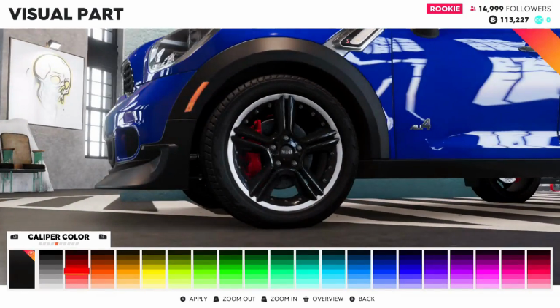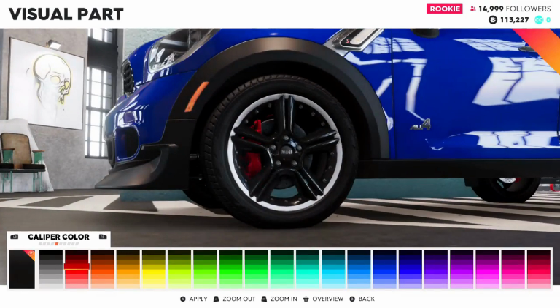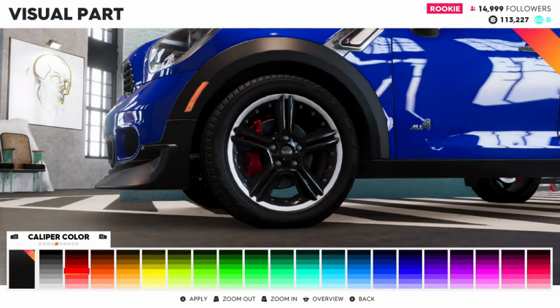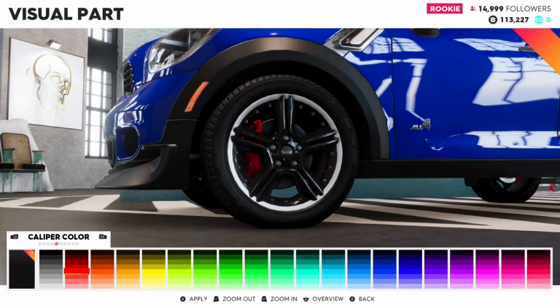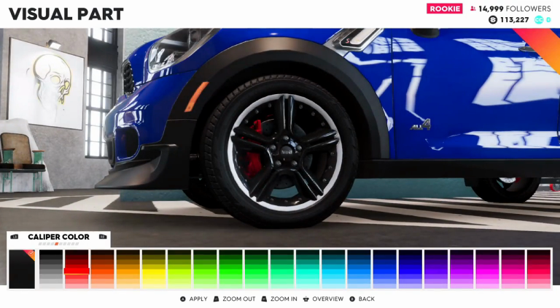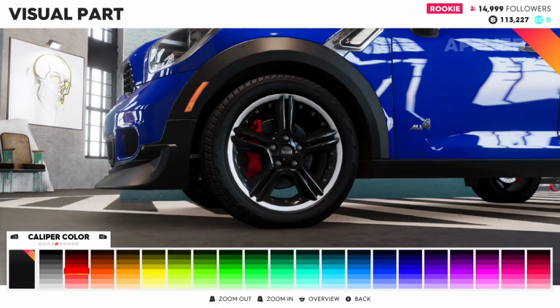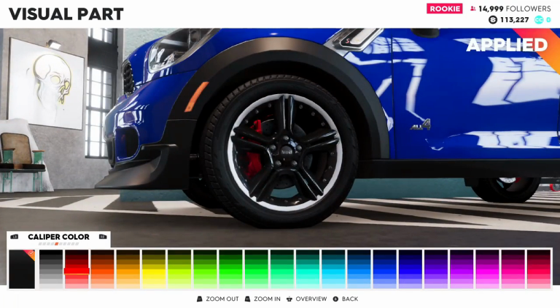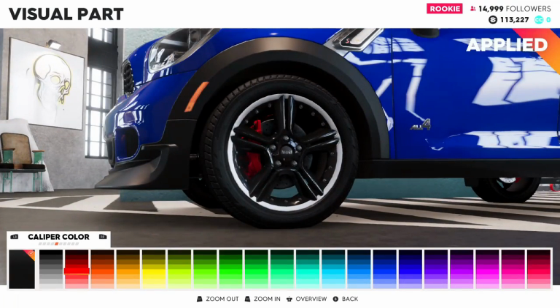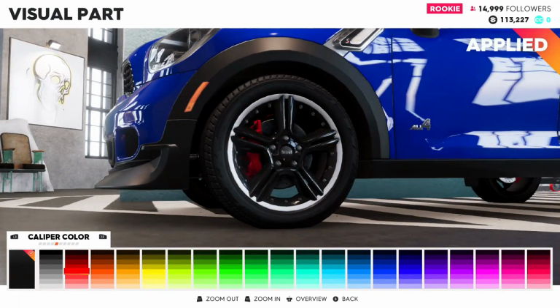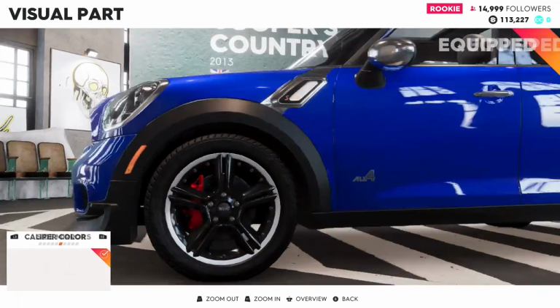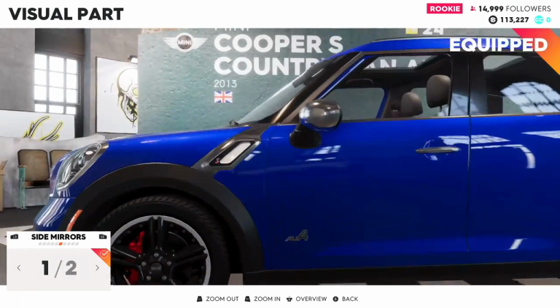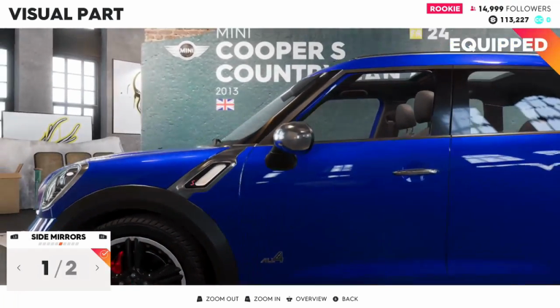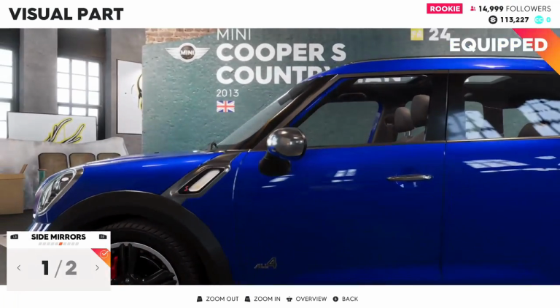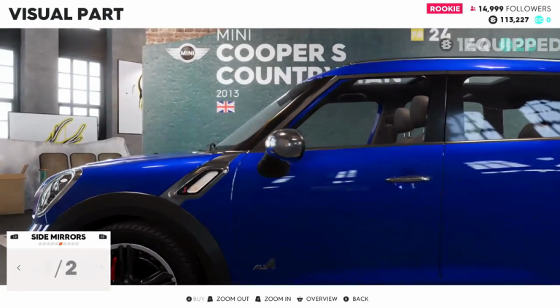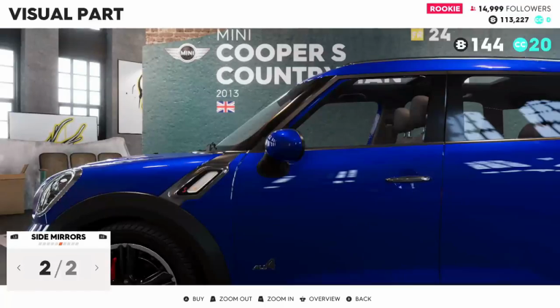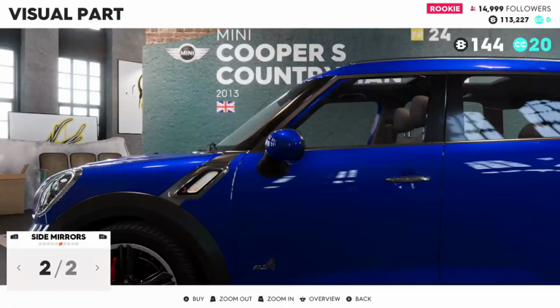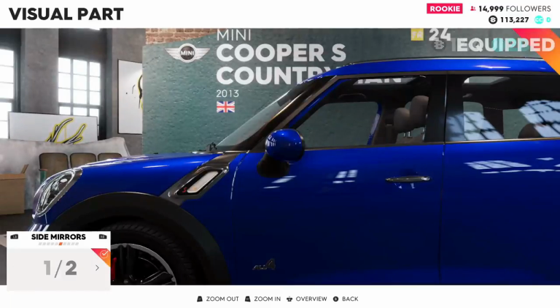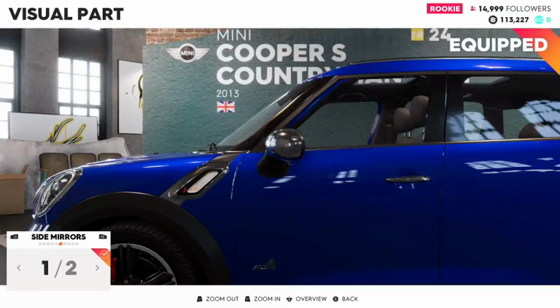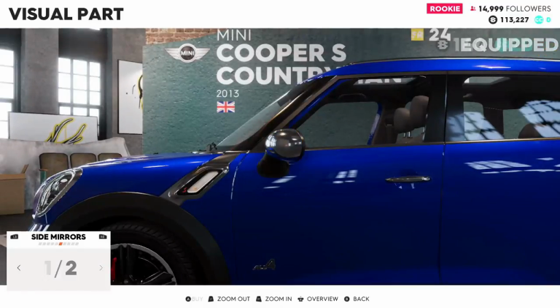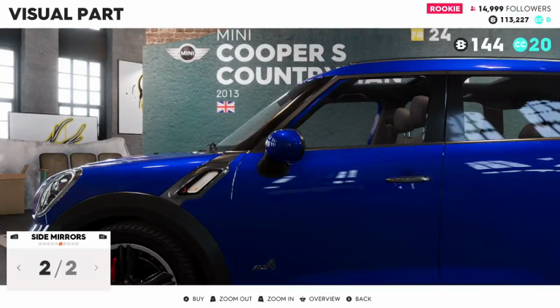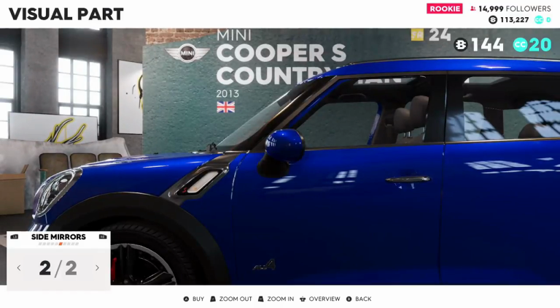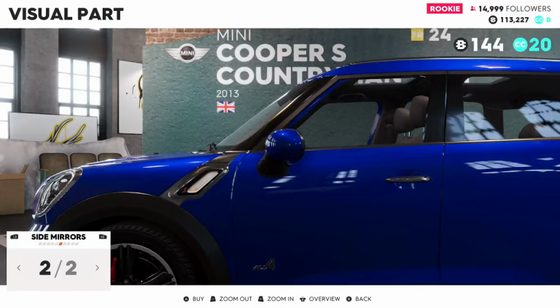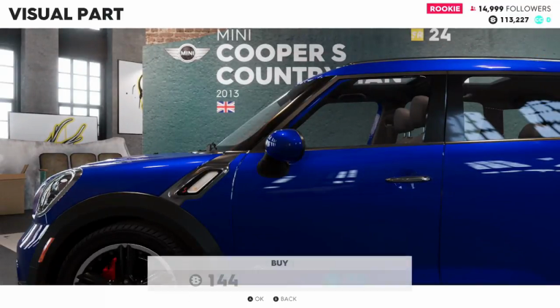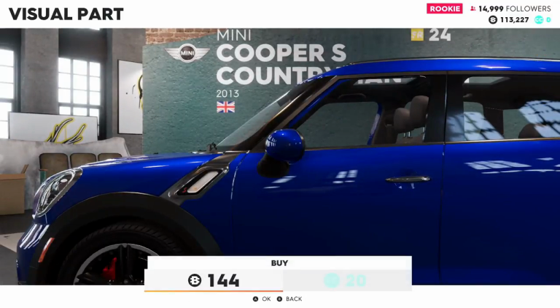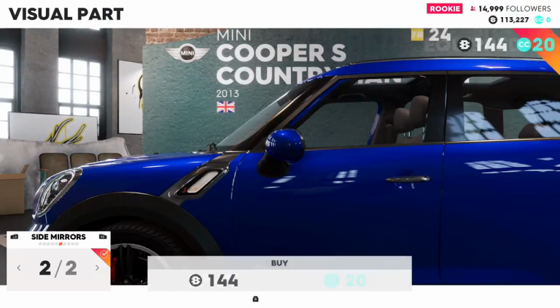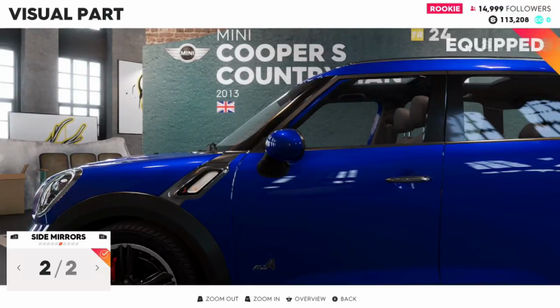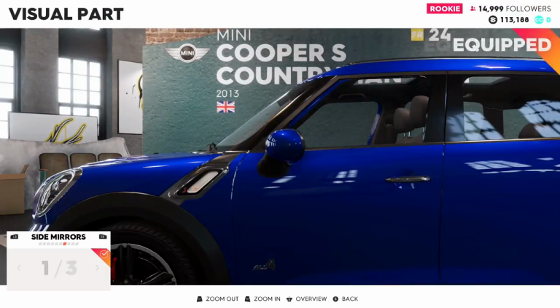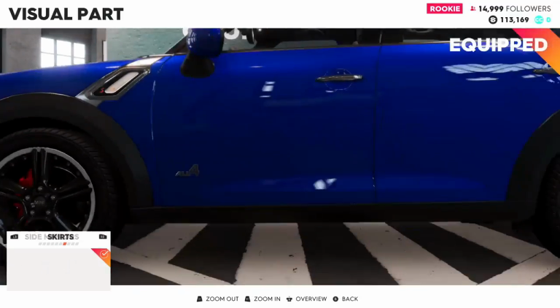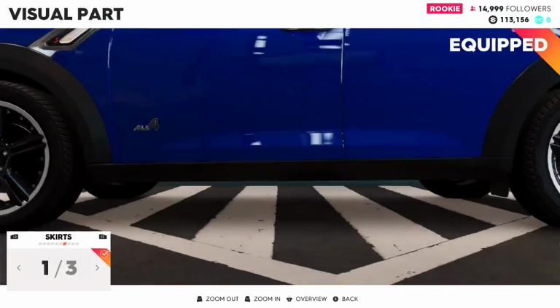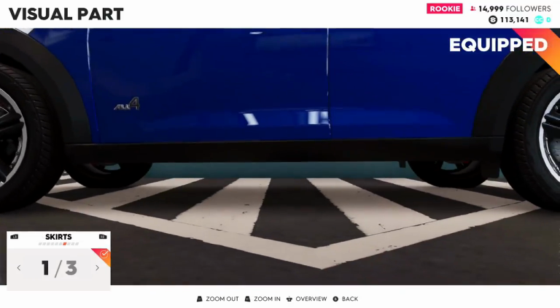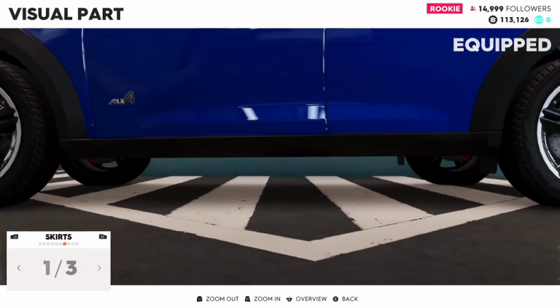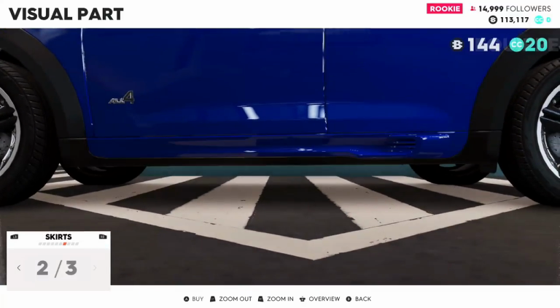I think that would be good for that. For mirrors, I can go with blue — we'll do that, looks nice.